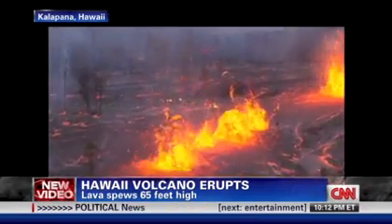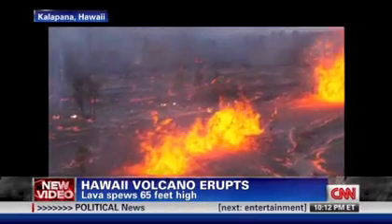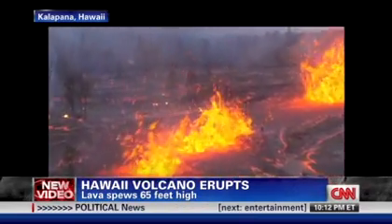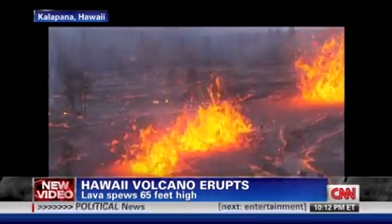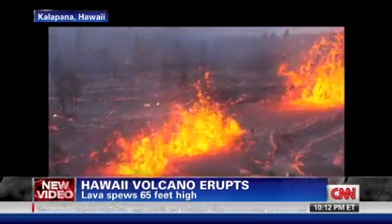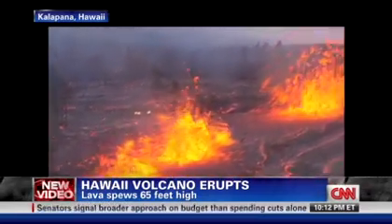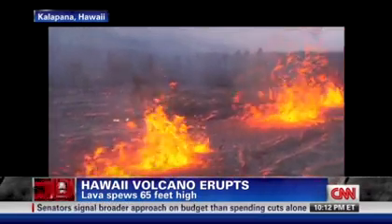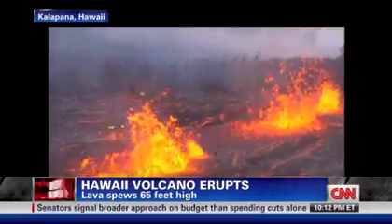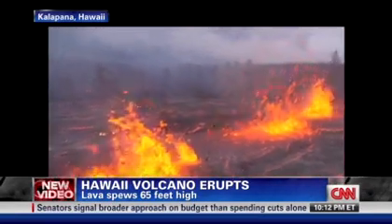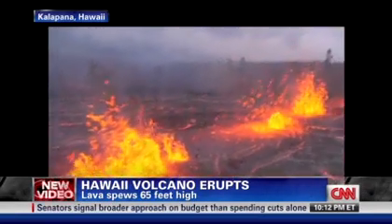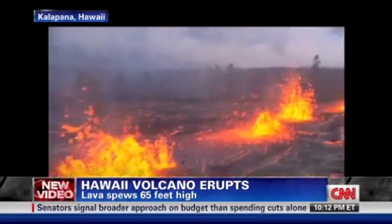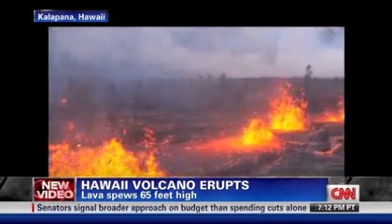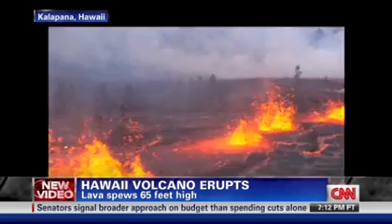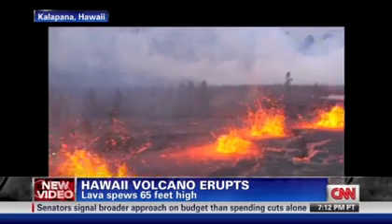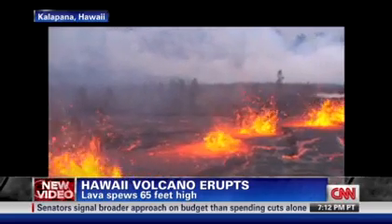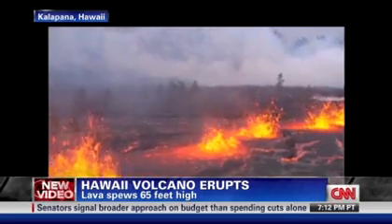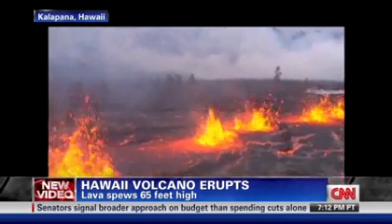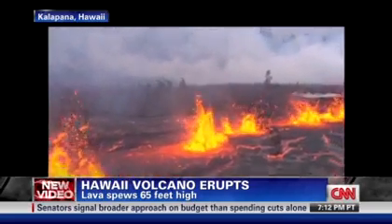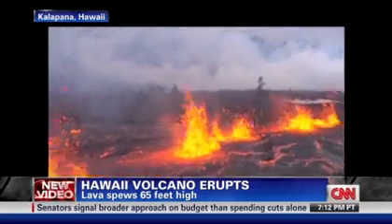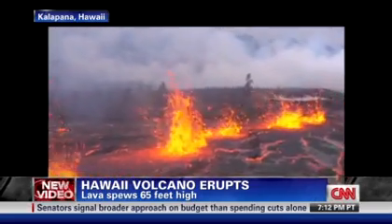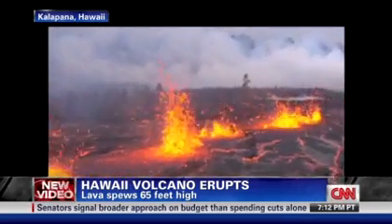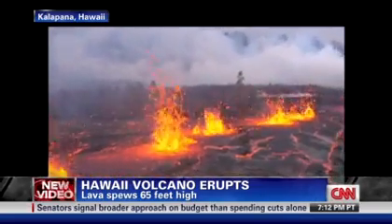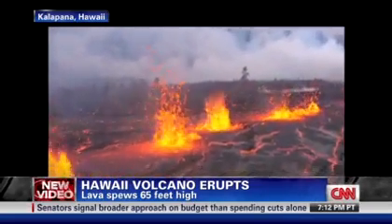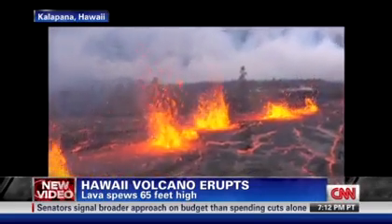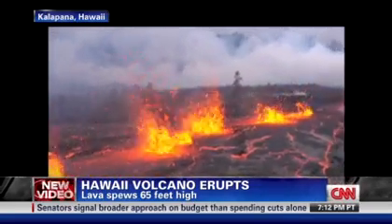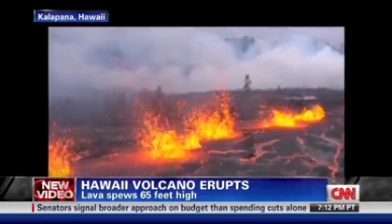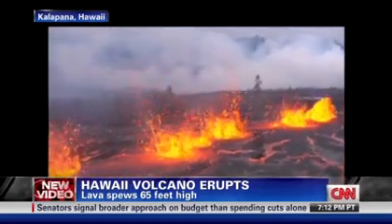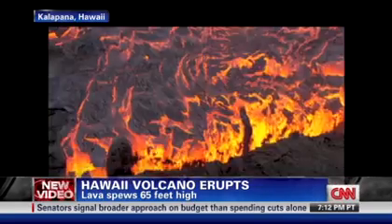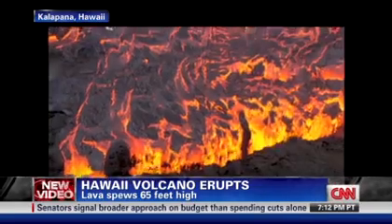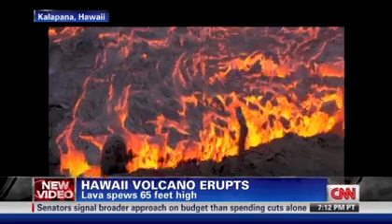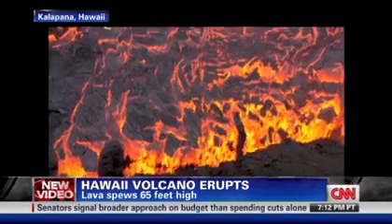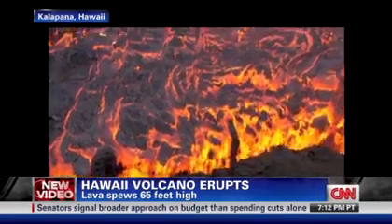This thing has been erupting for a long time, but this is new — a new fissure, a new eruption, a ring of fire that has developed in the area.